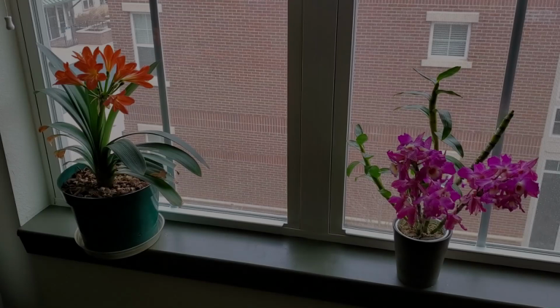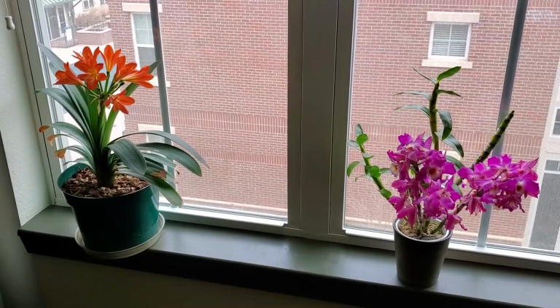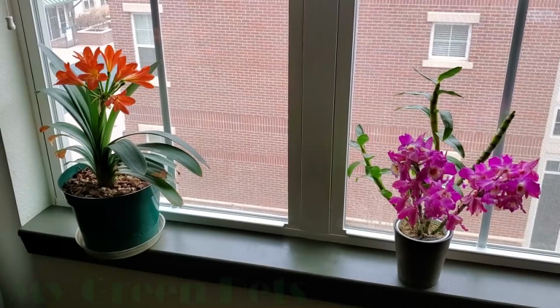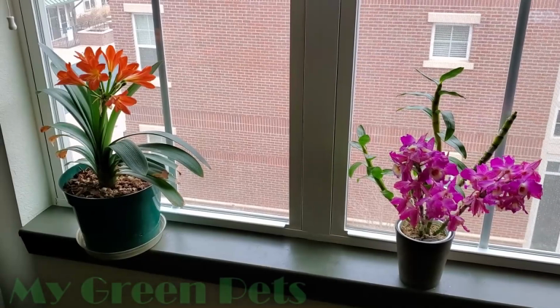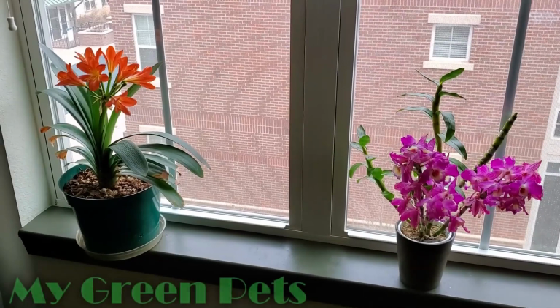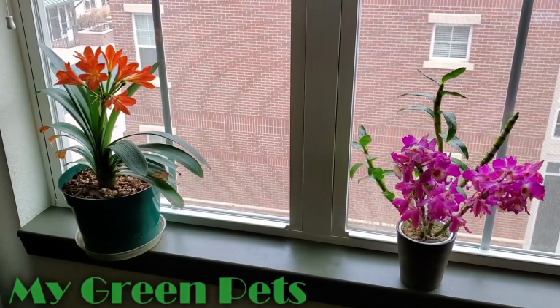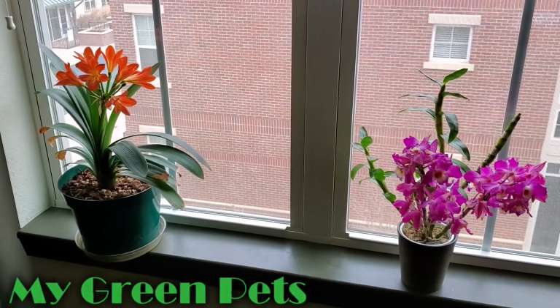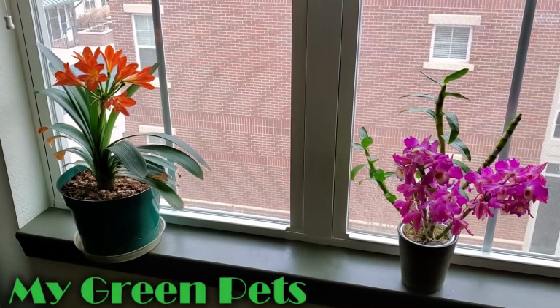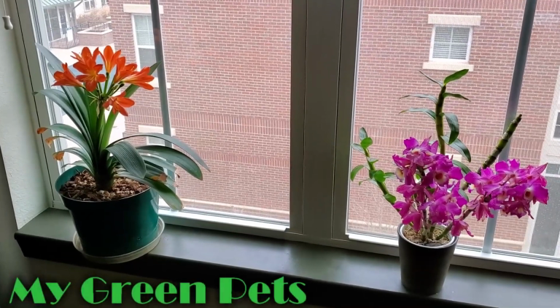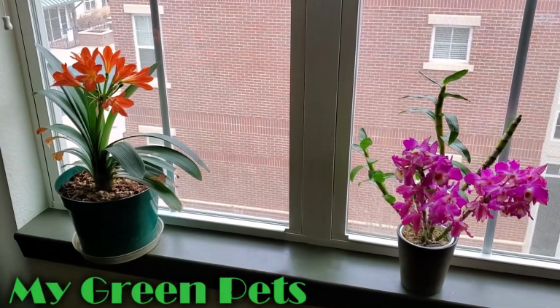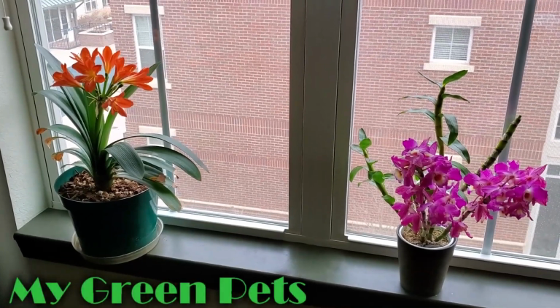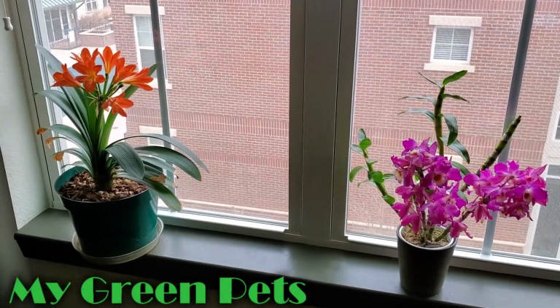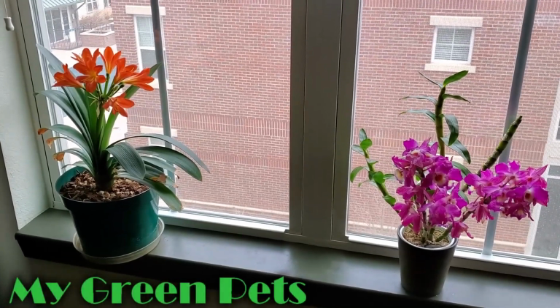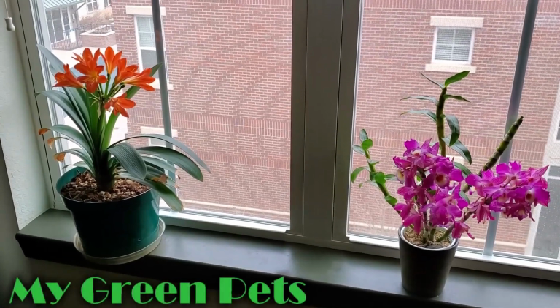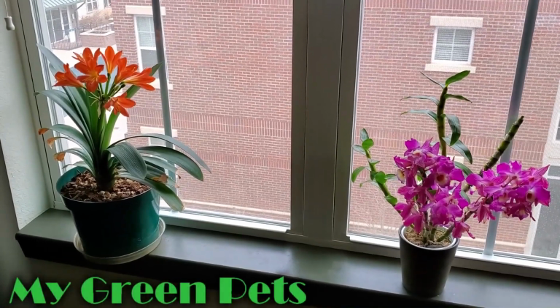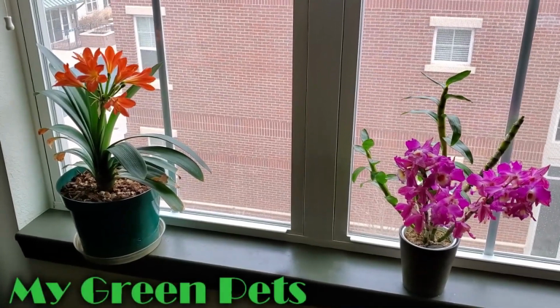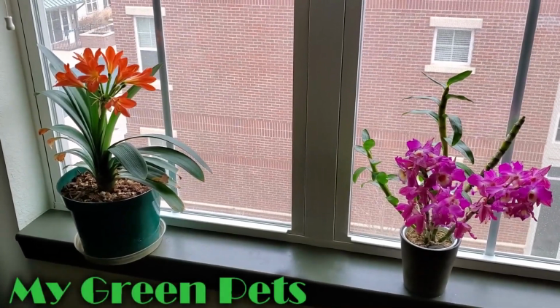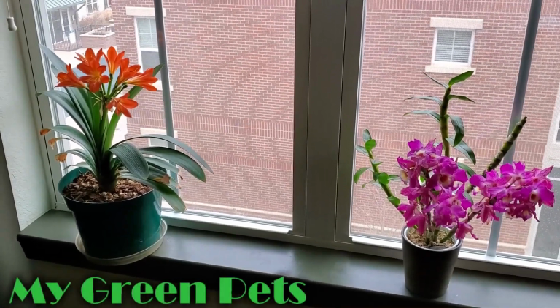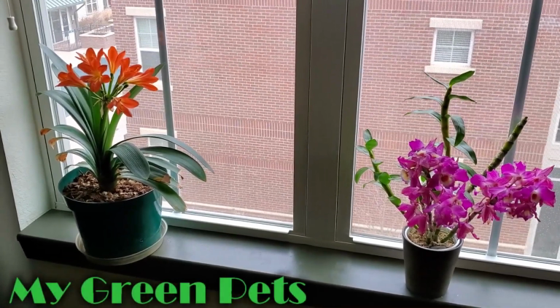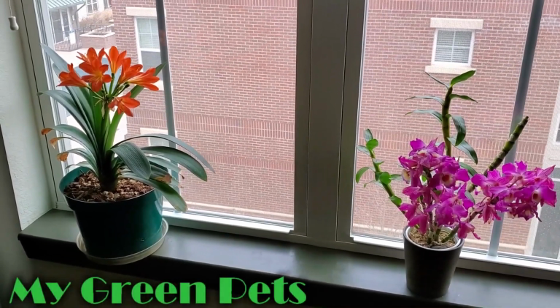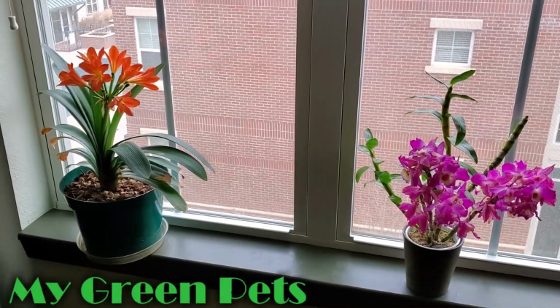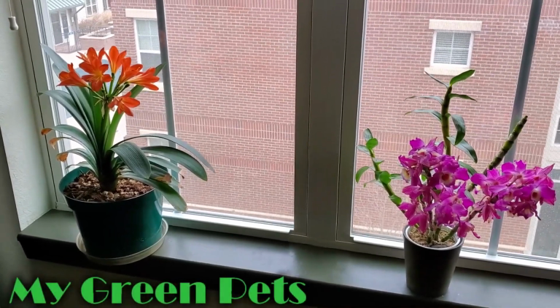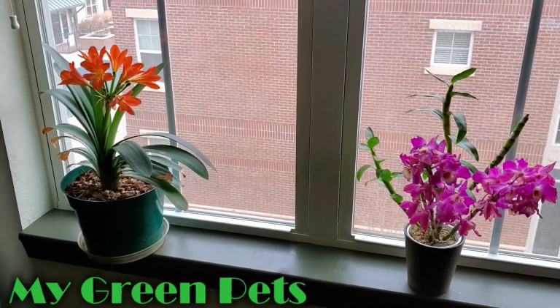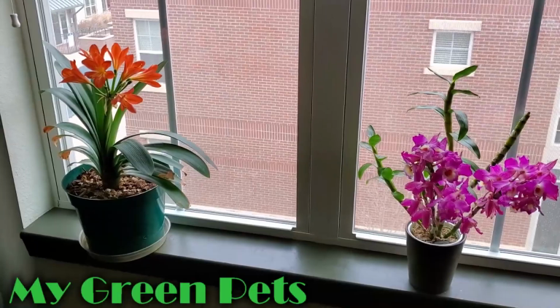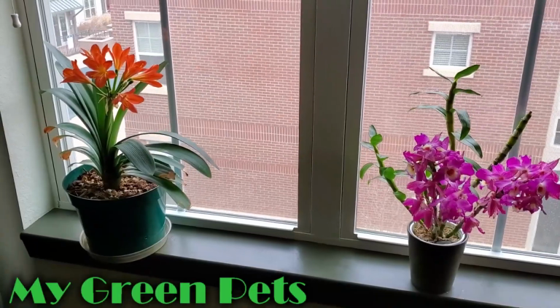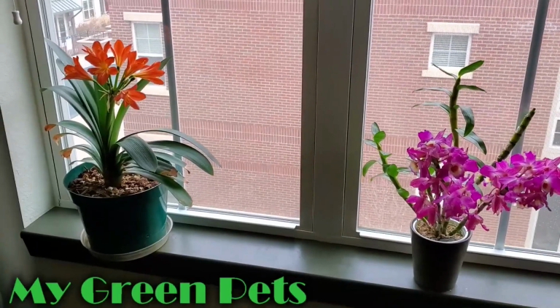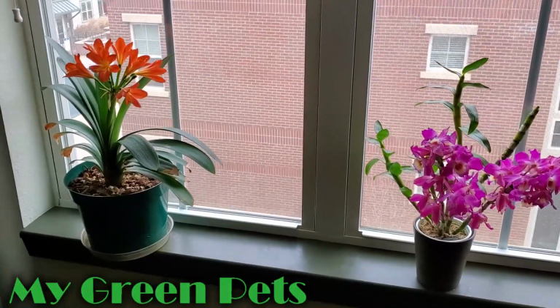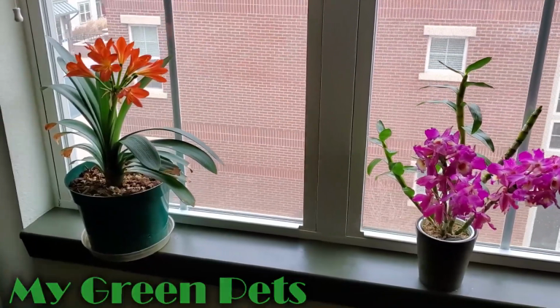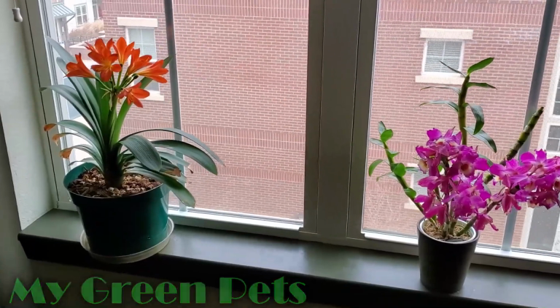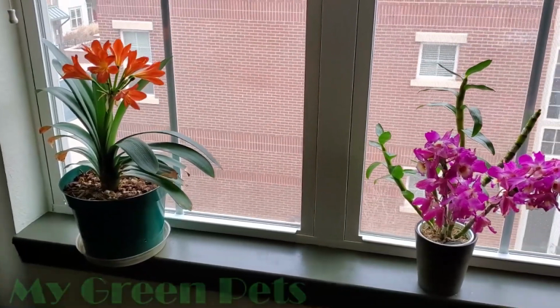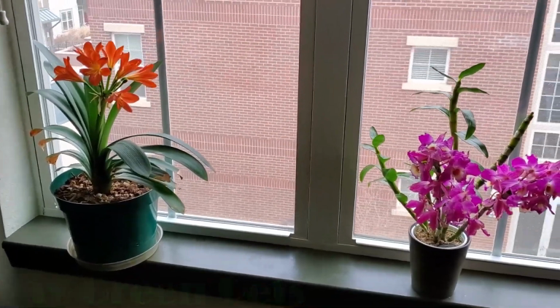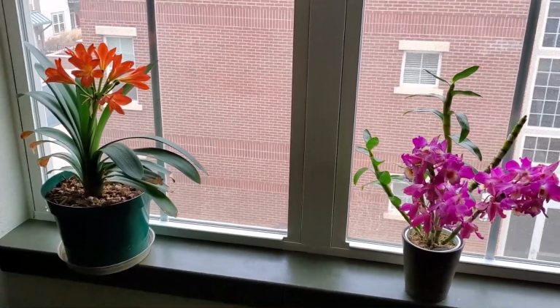Hey everybody, welcome to My Green Pets. I'm William Green. Let's have an update today on the collection.